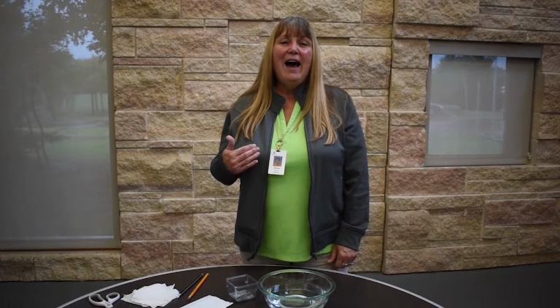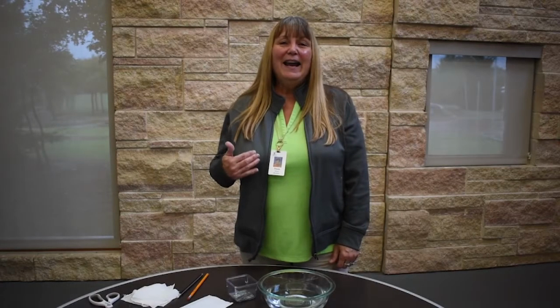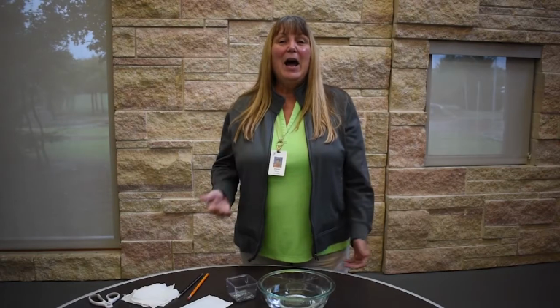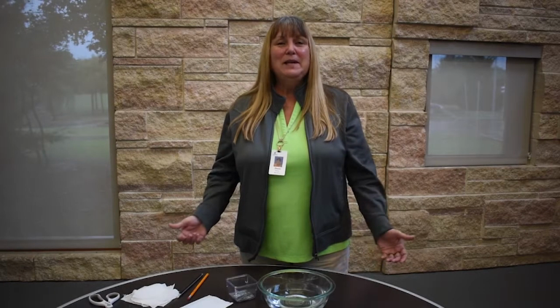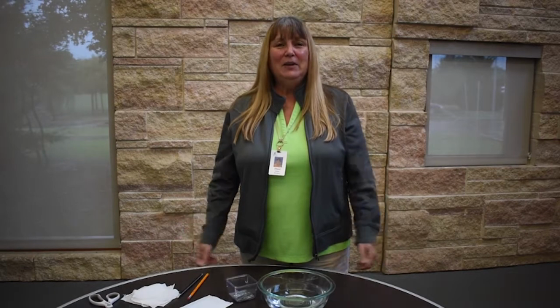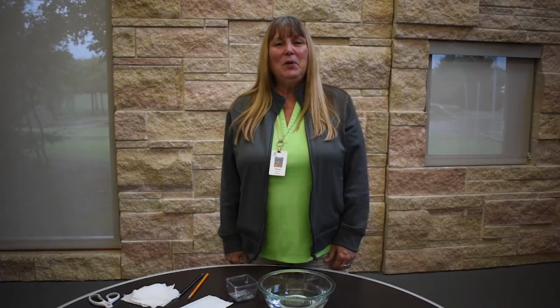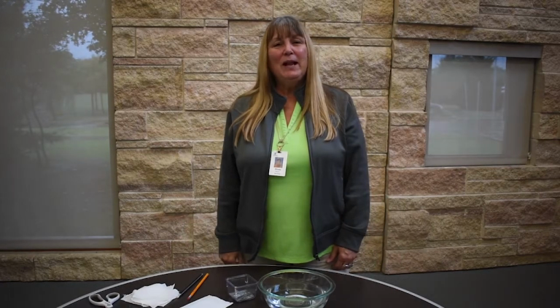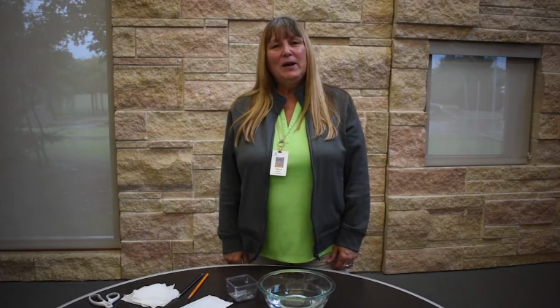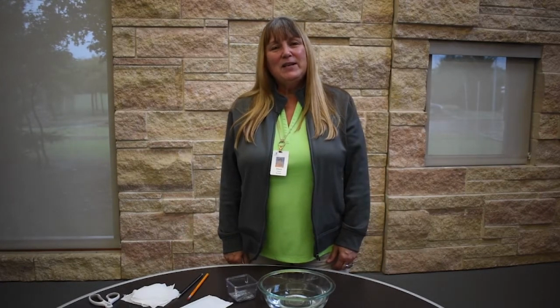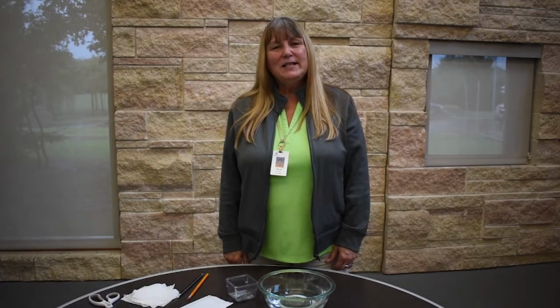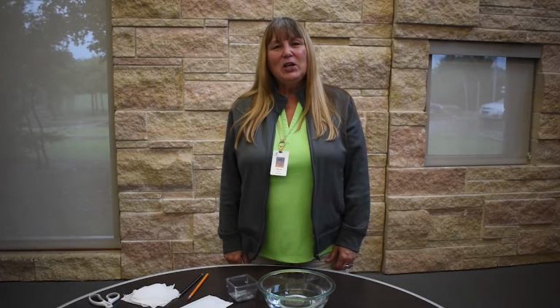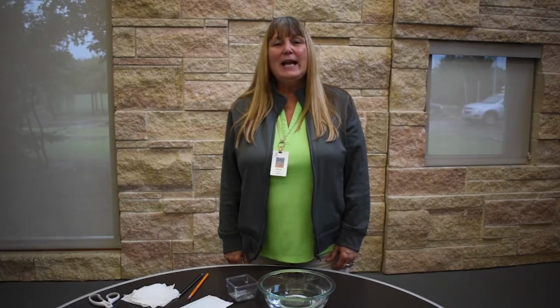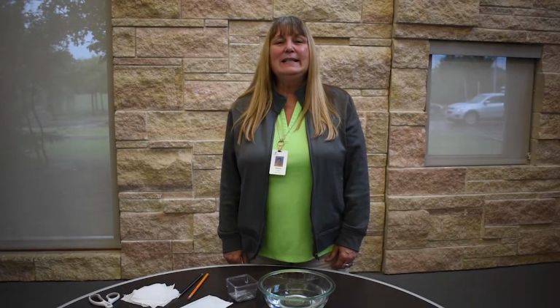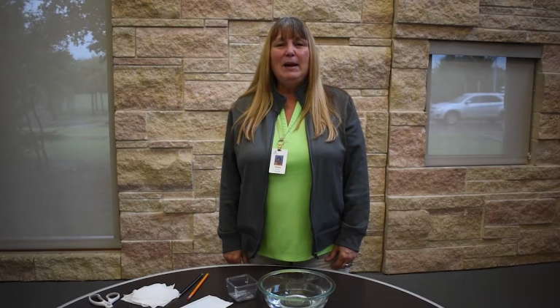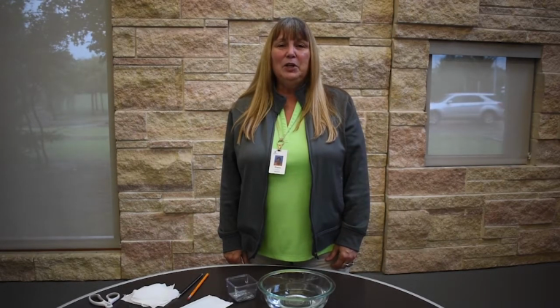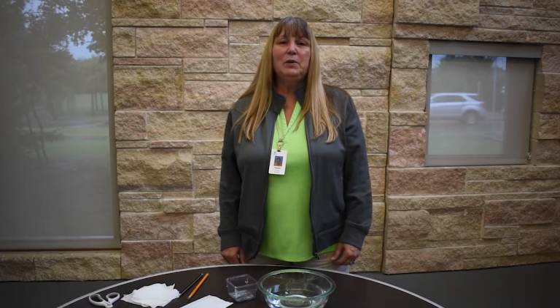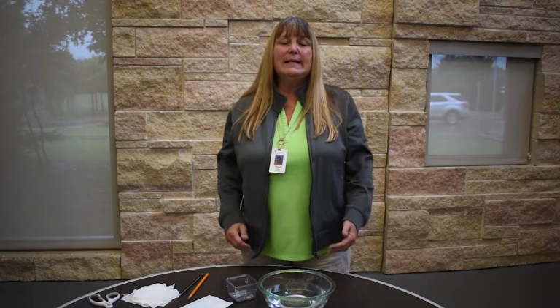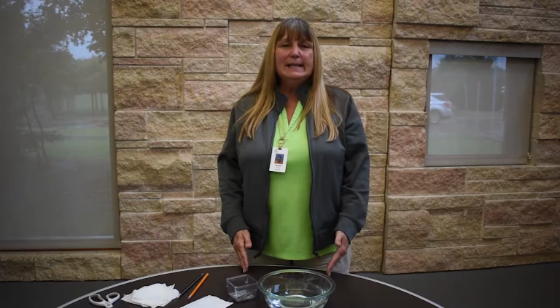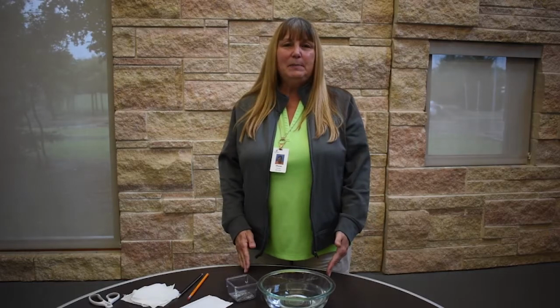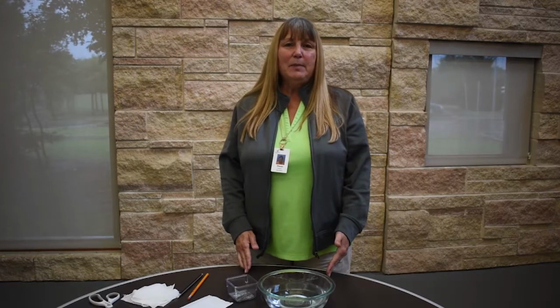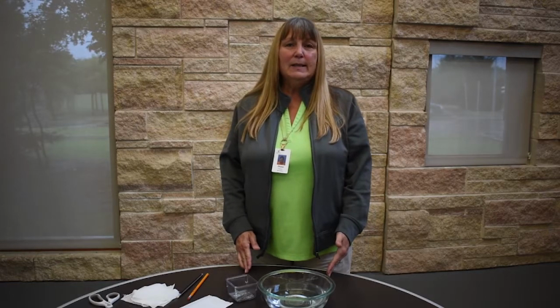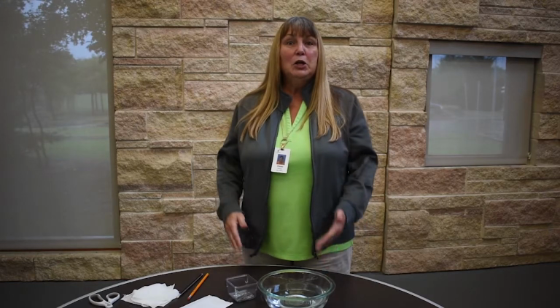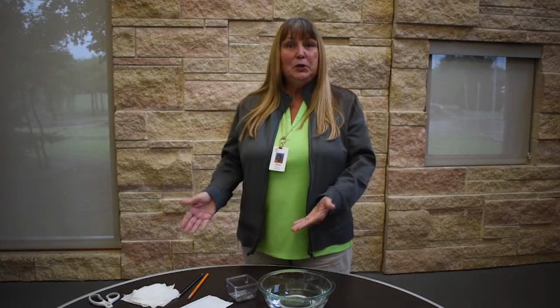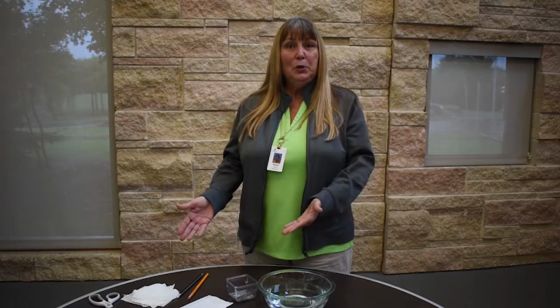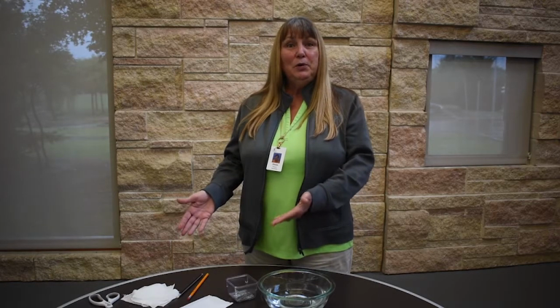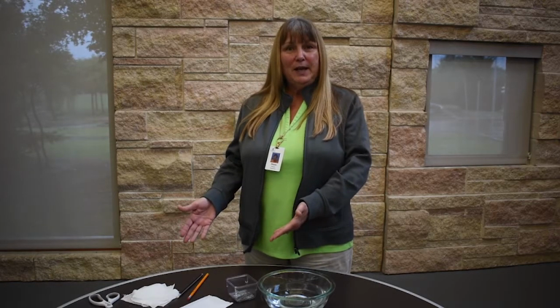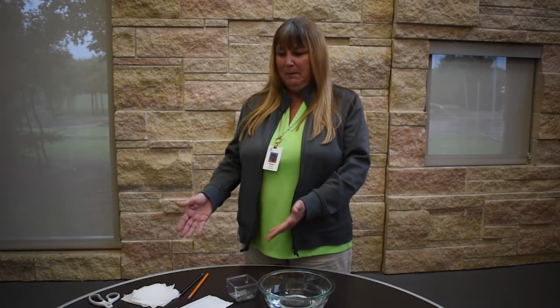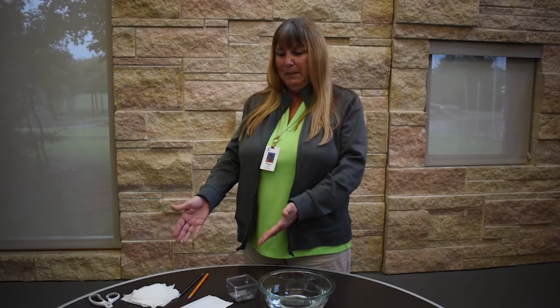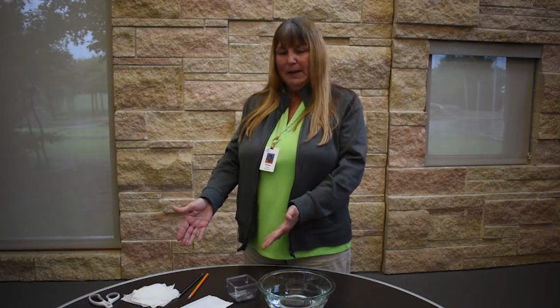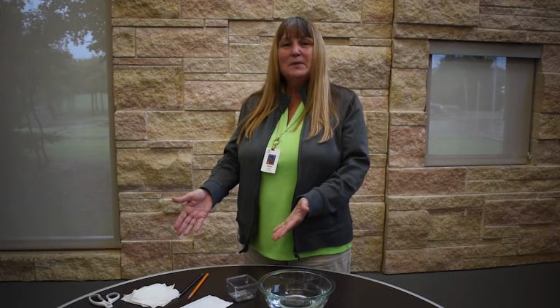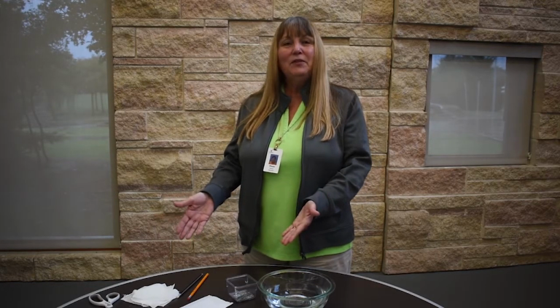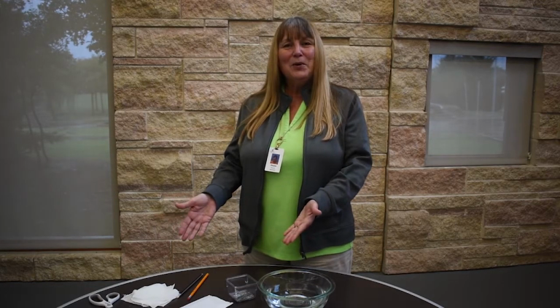Hi, I'm Diane with the Wiley Recreation Center and today we're going to do a science experiment. Do you think paper clips float?